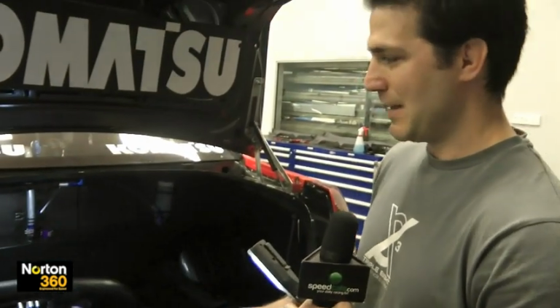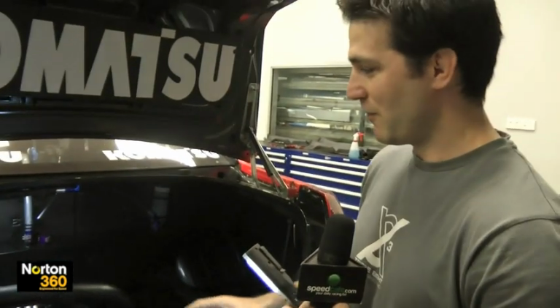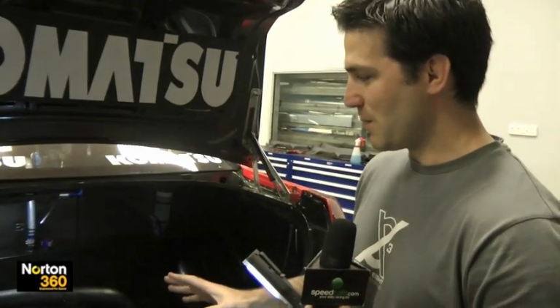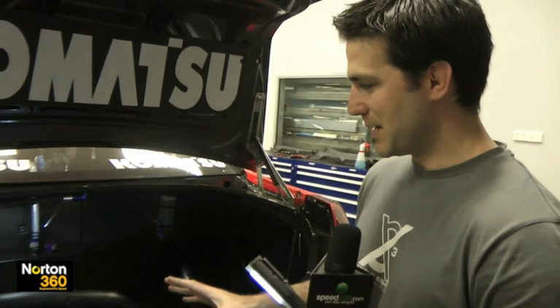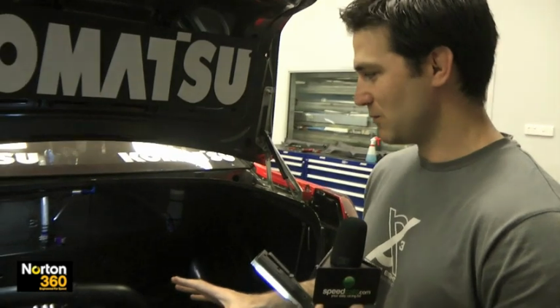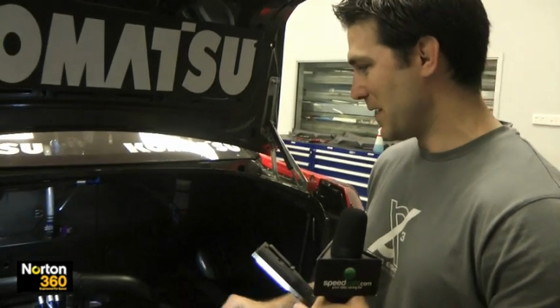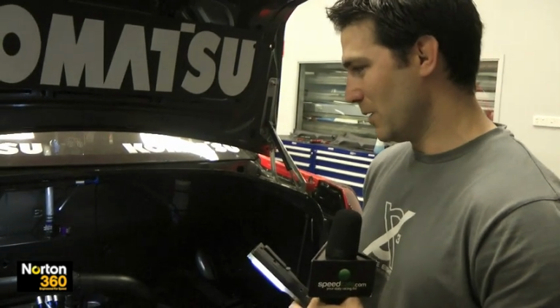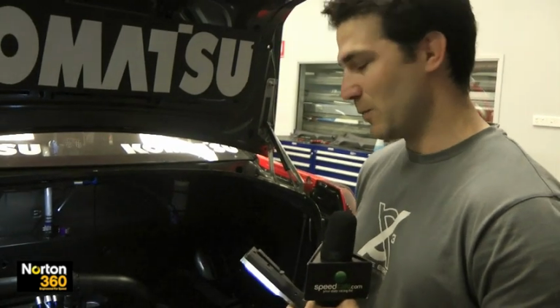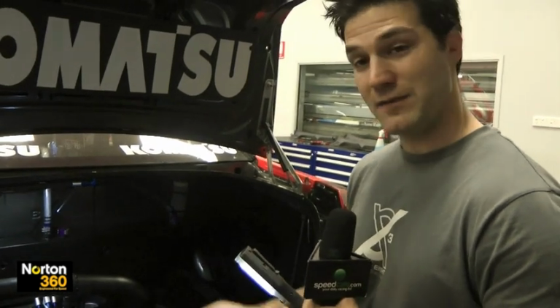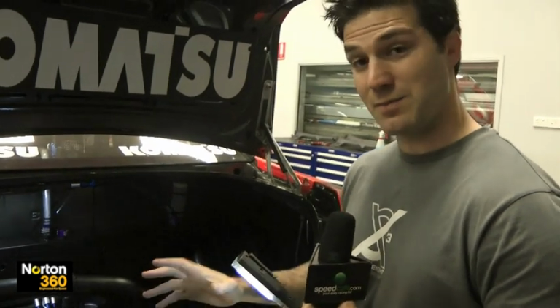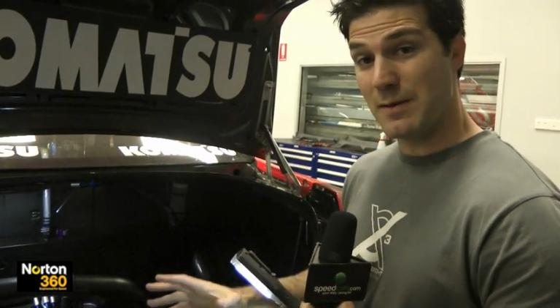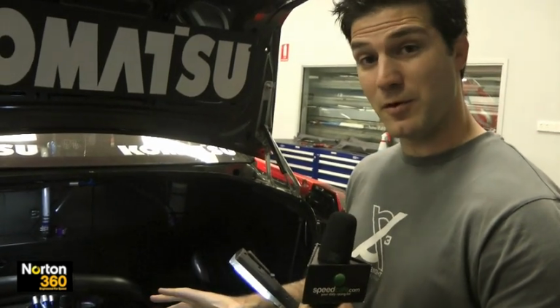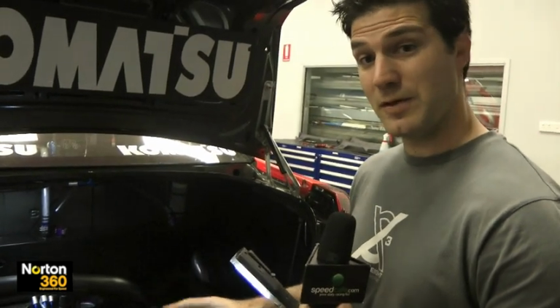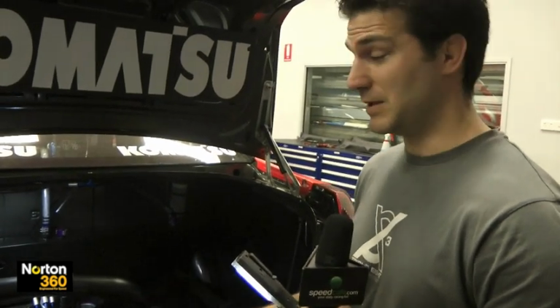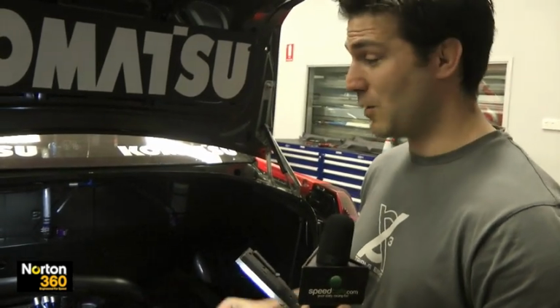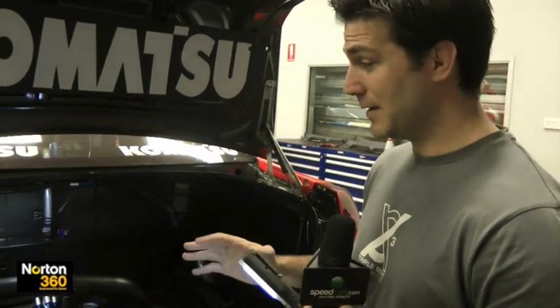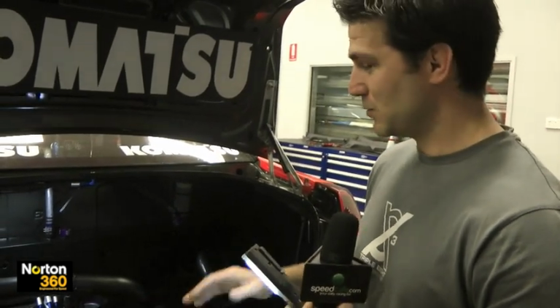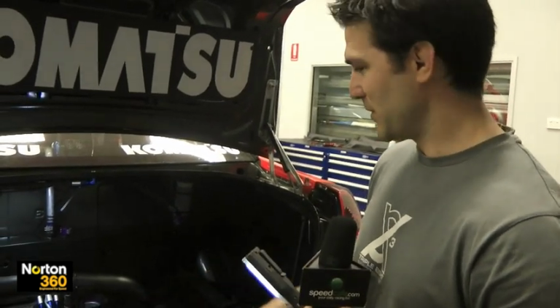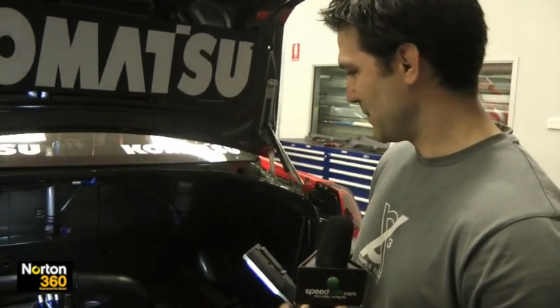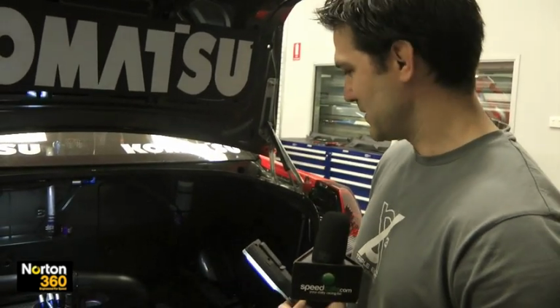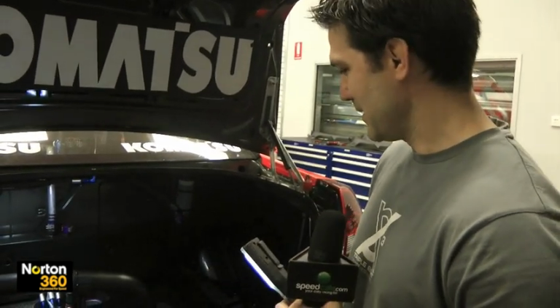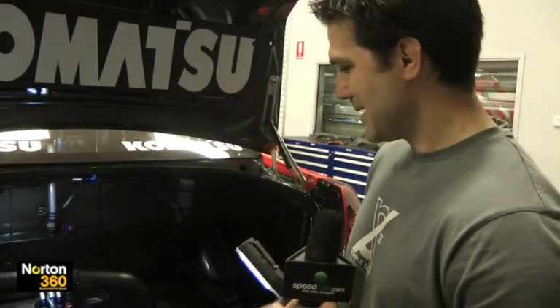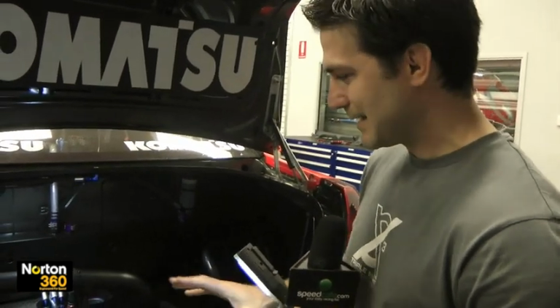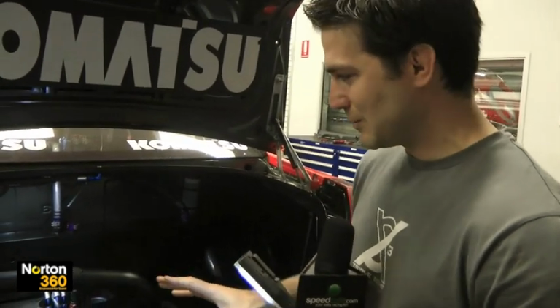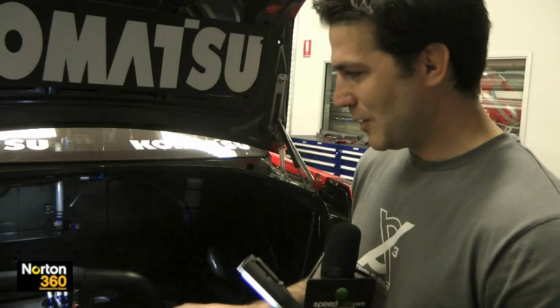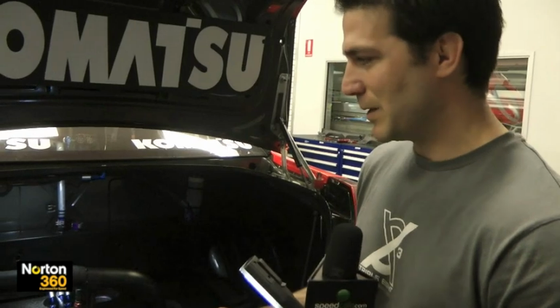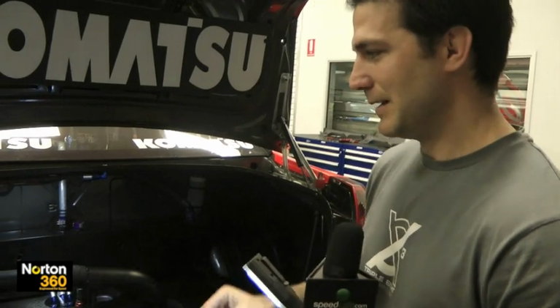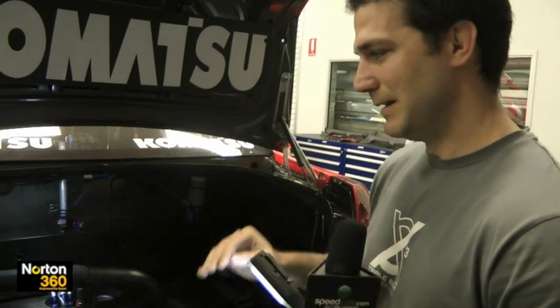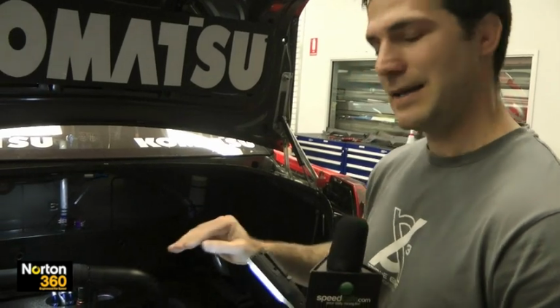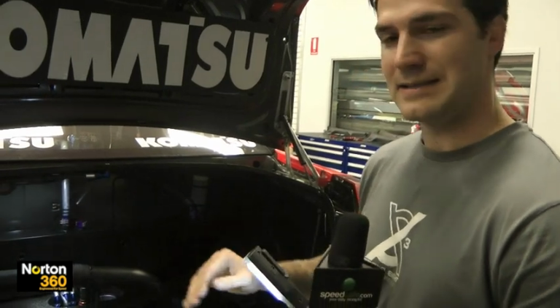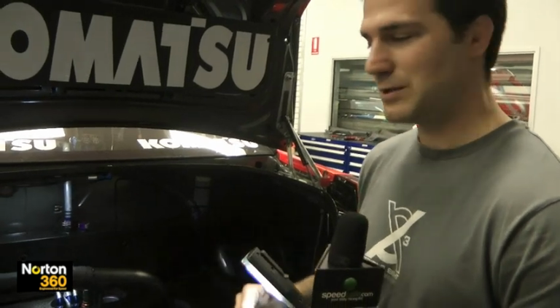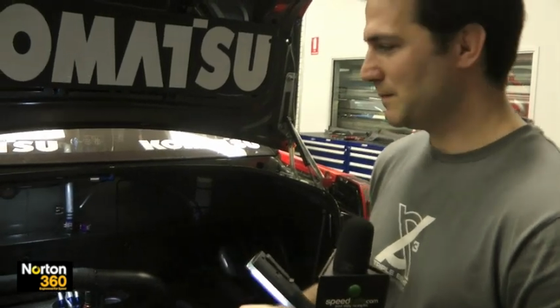The front brakes run that hot that we have to spray water on them to try and drop the temperature down. It doesn't do a lot, but it takes the edge off them.